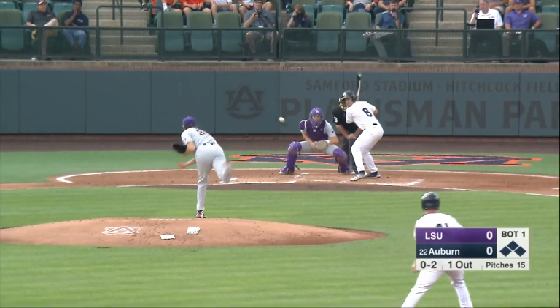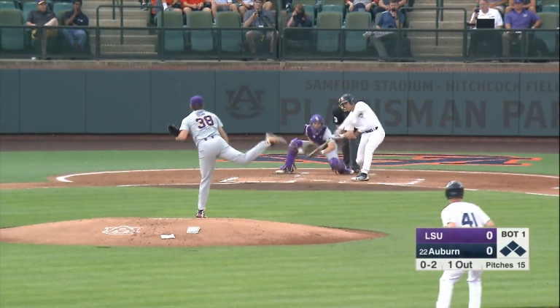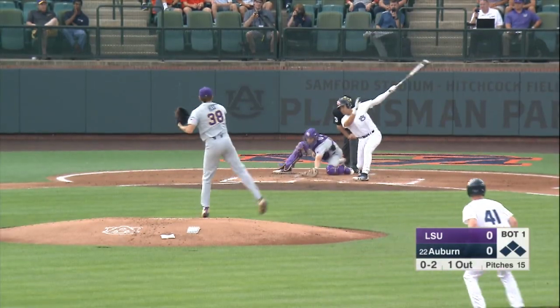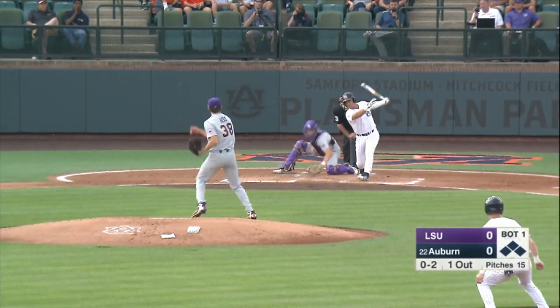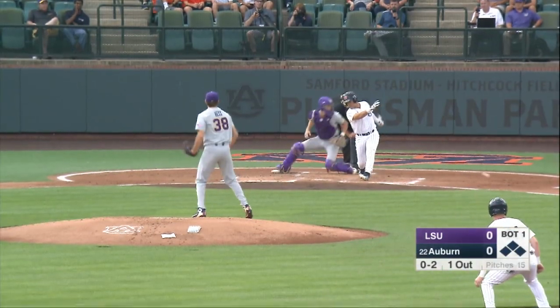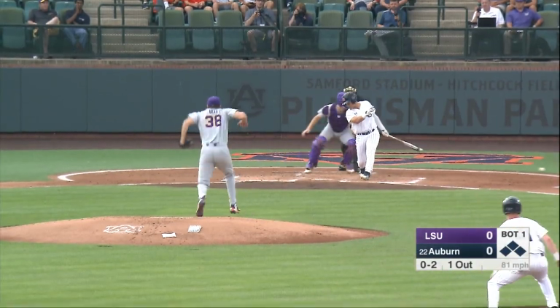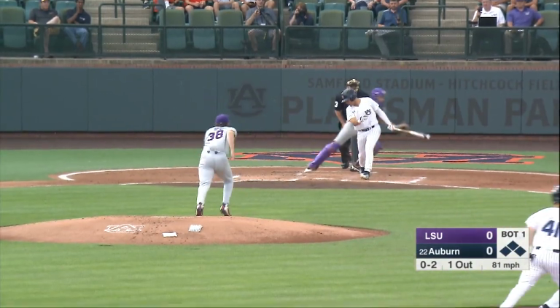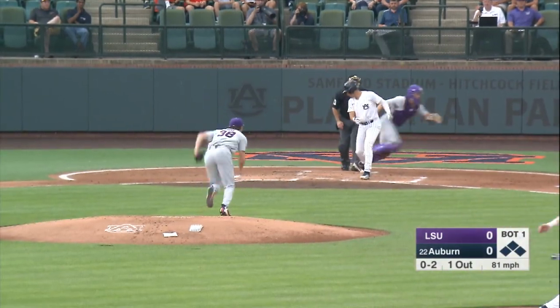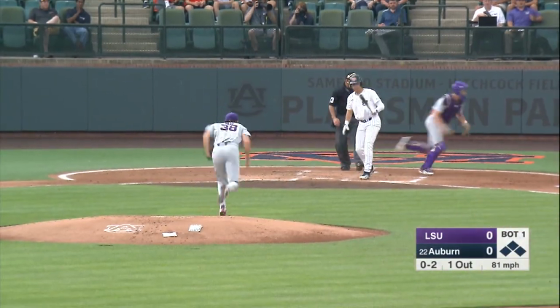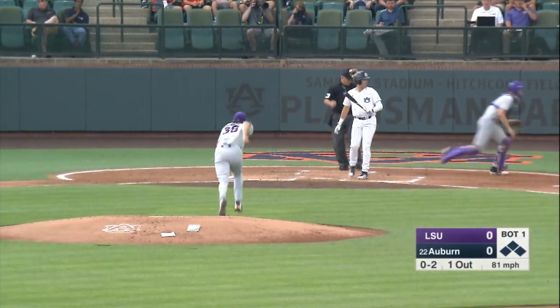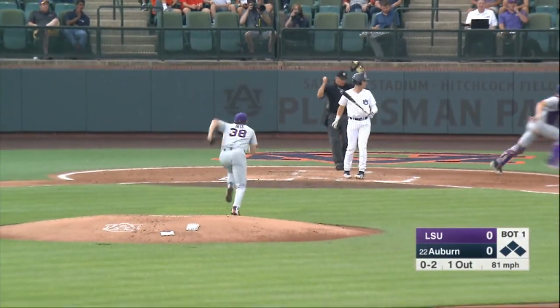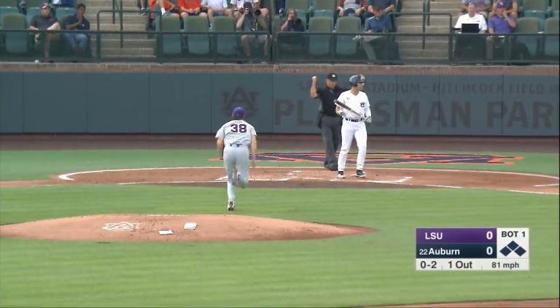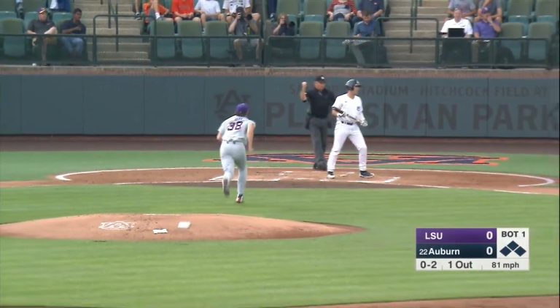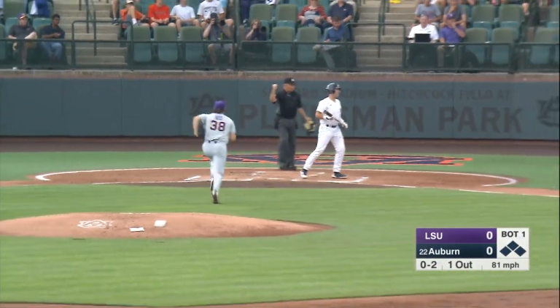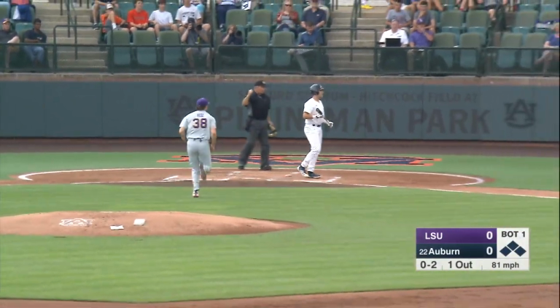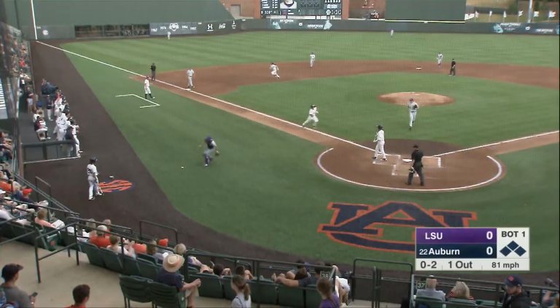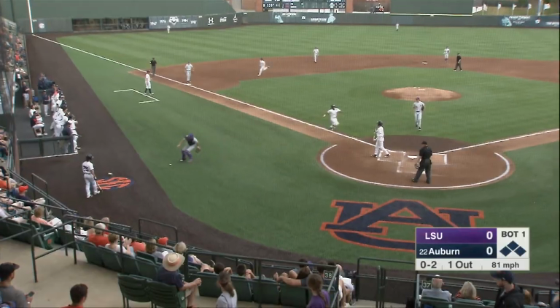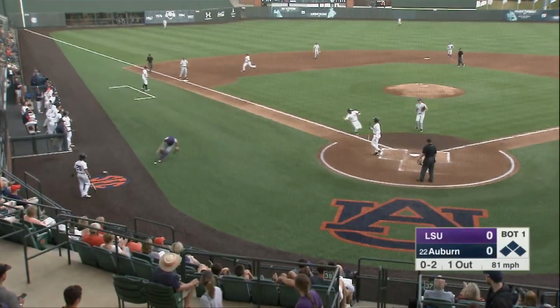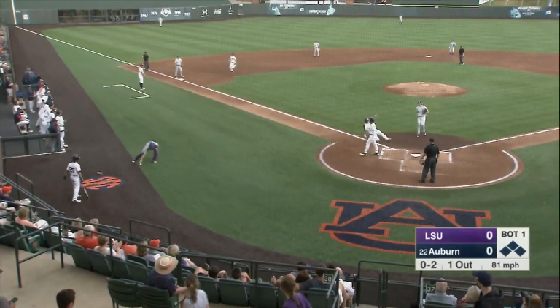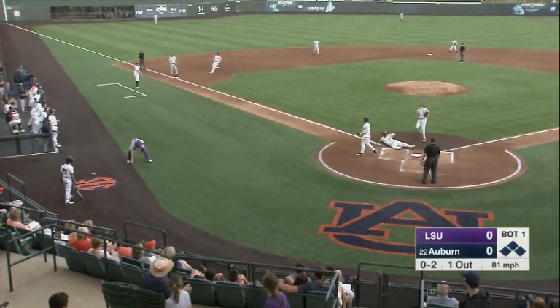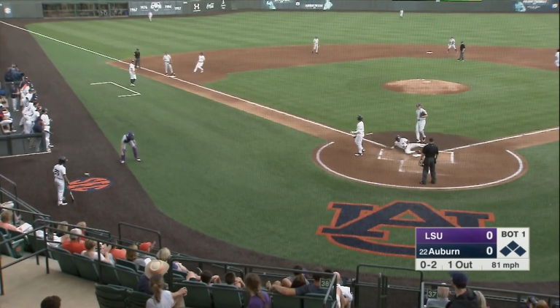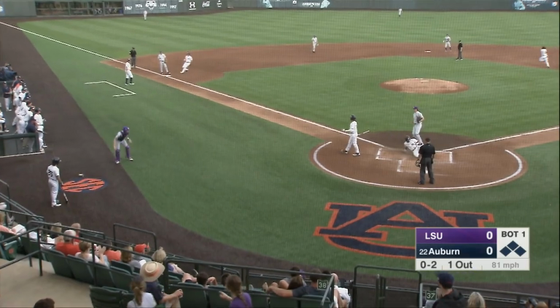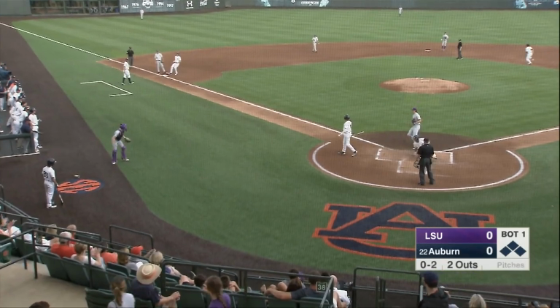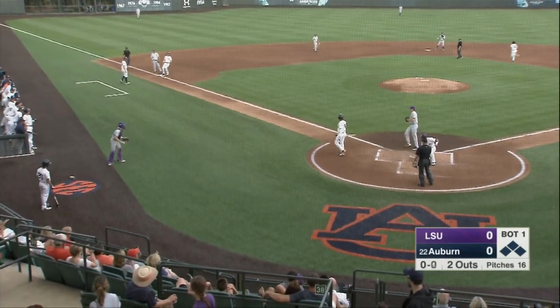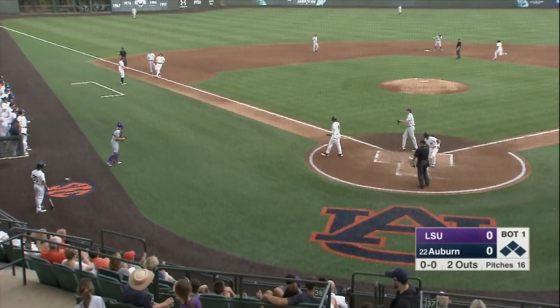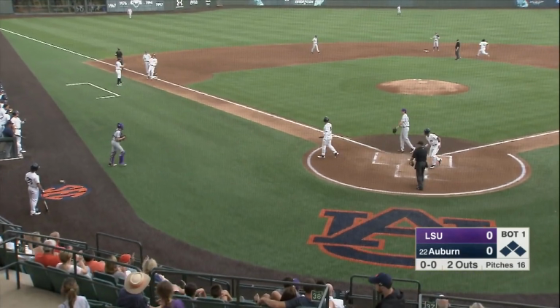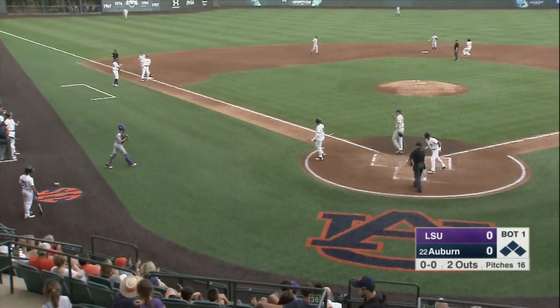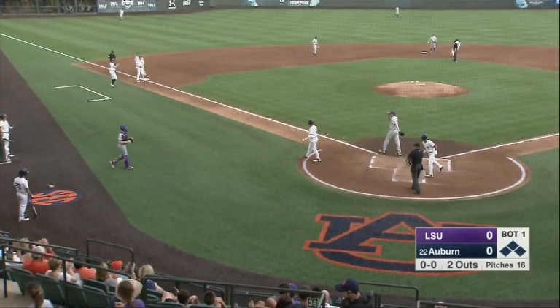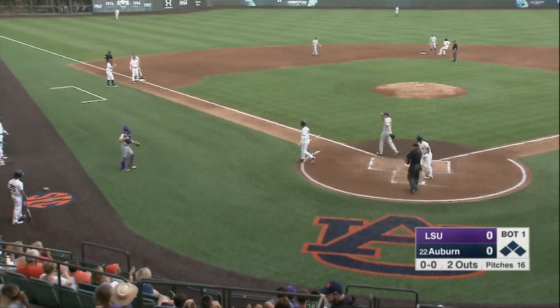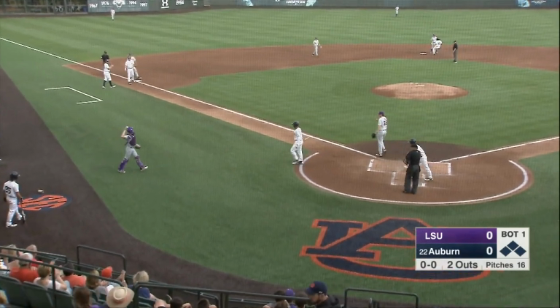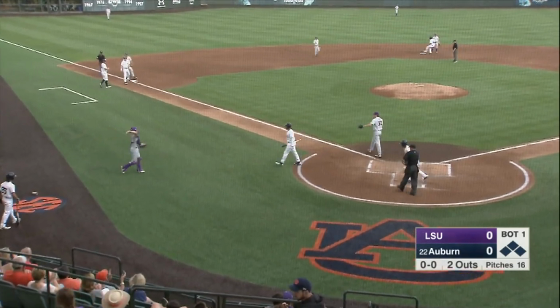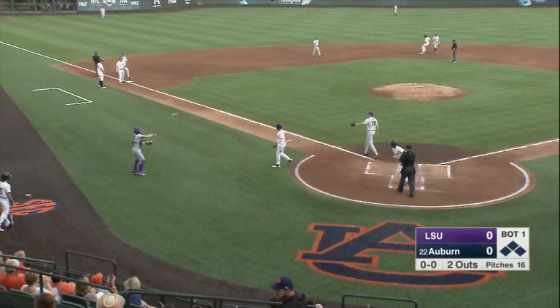0-2, swing and a miss. And it got away from the catcher, and Holland will score, and runners will advance to second and third.